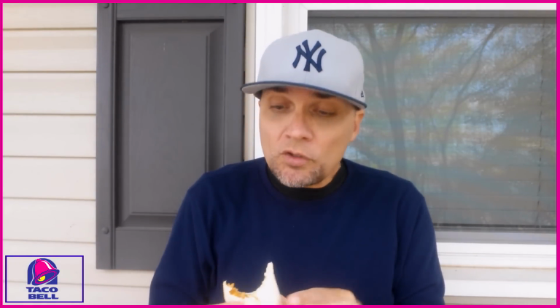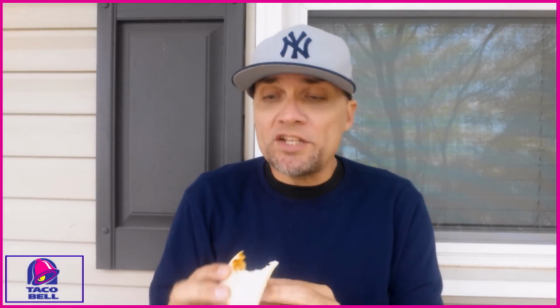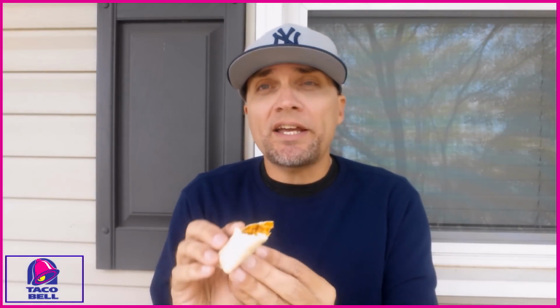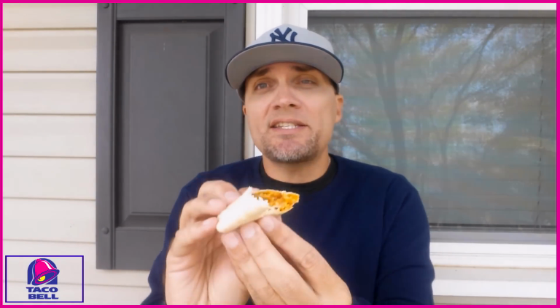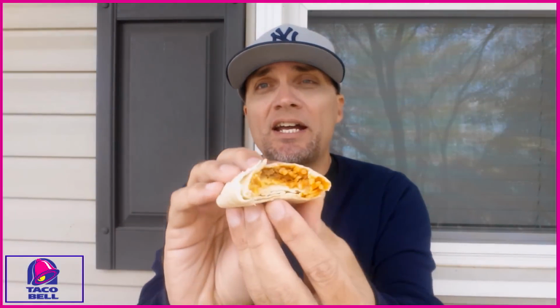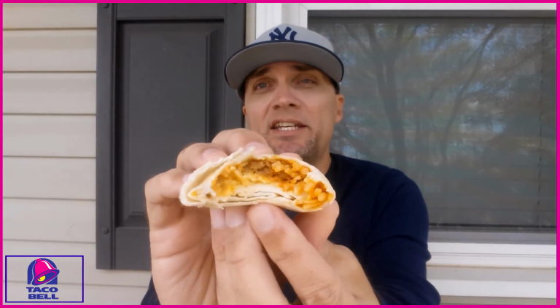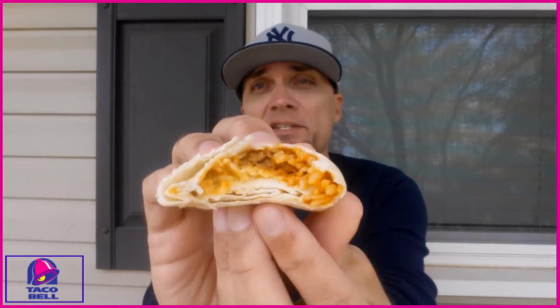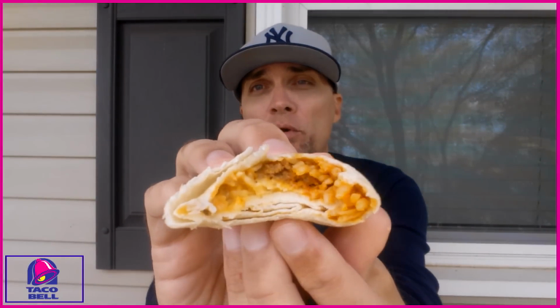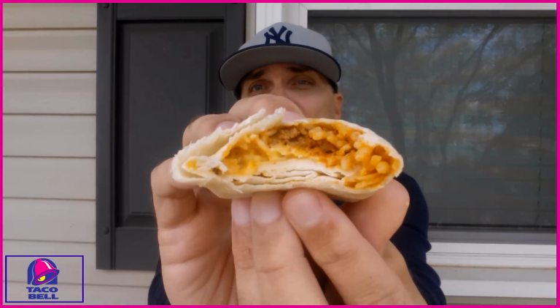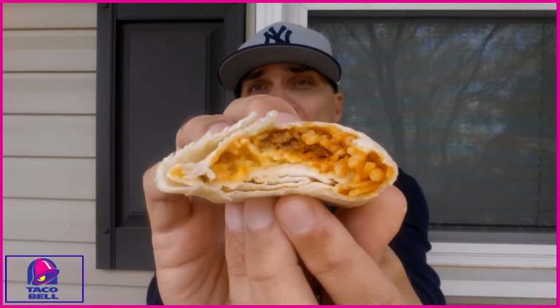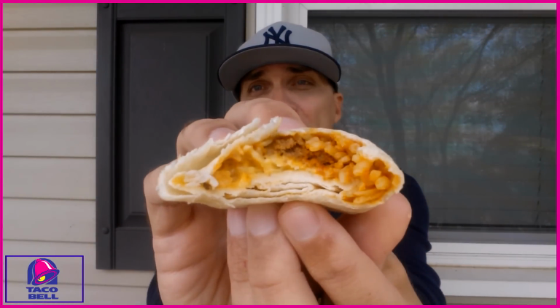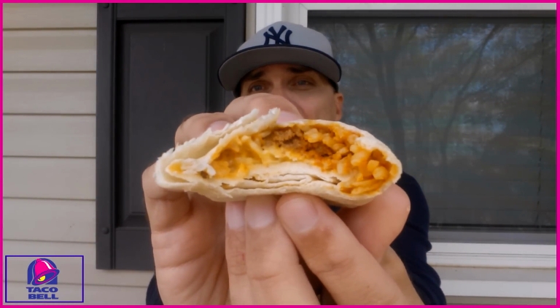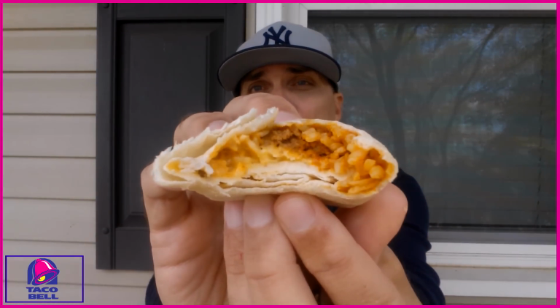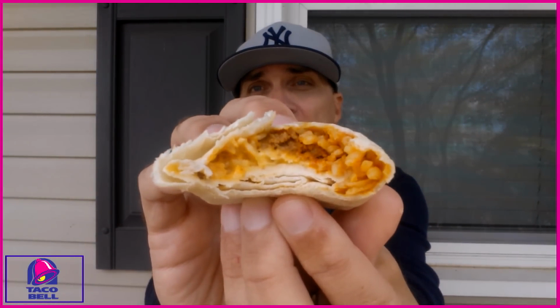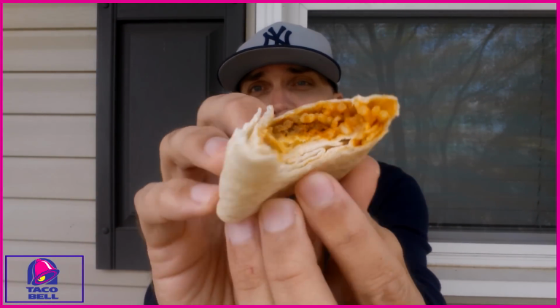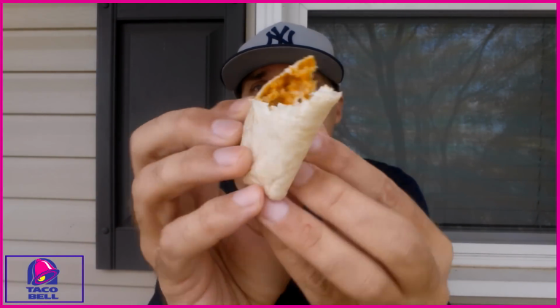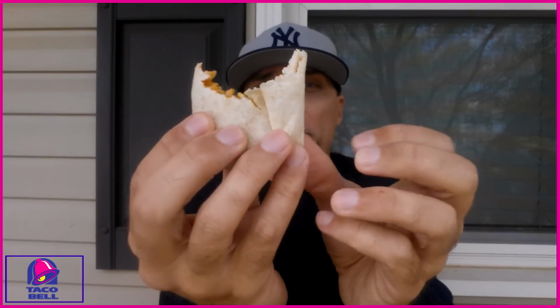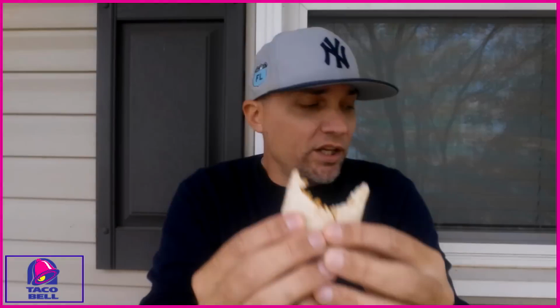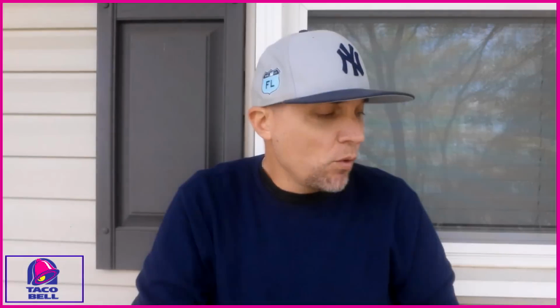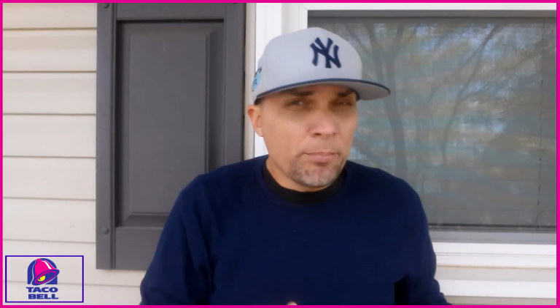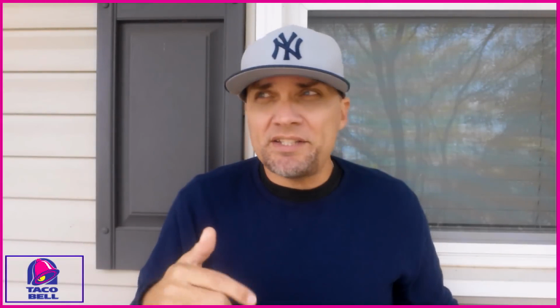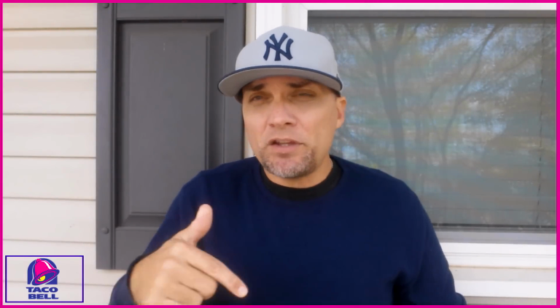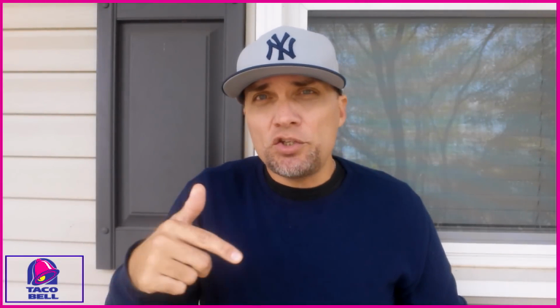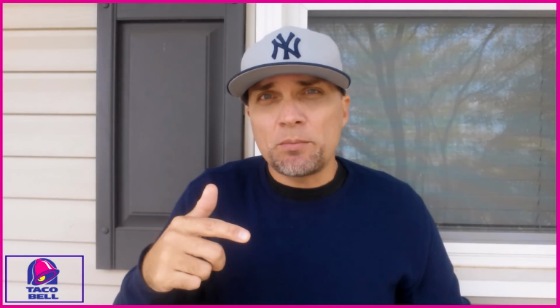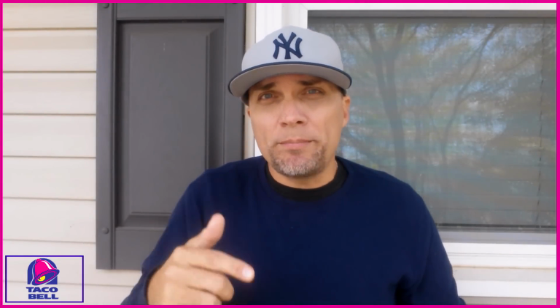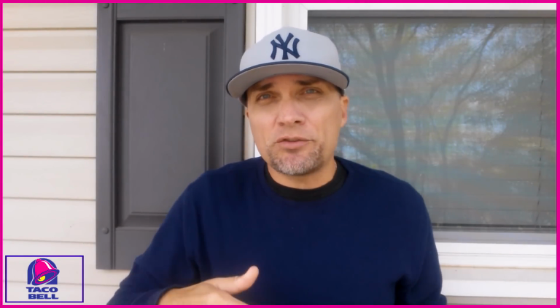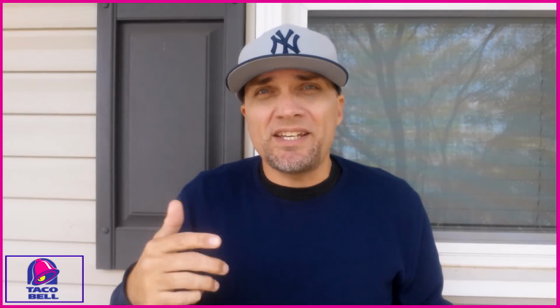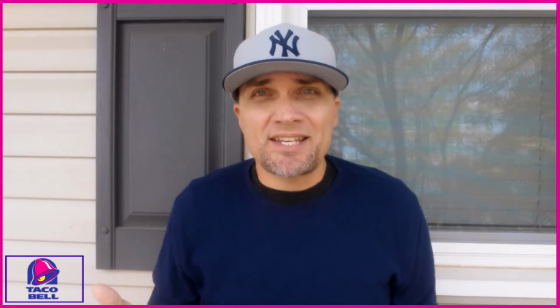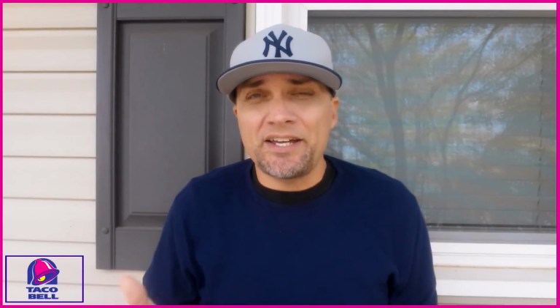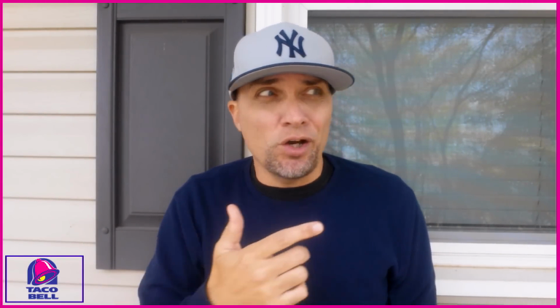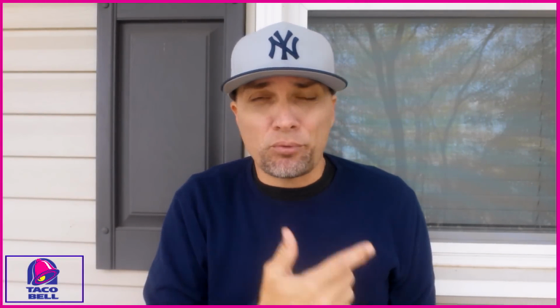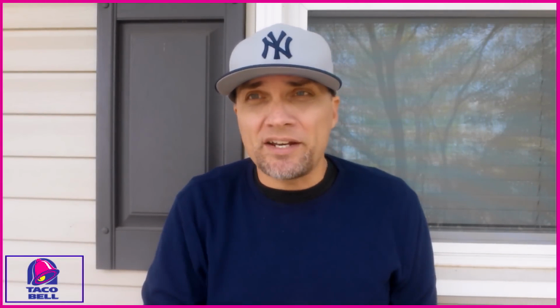I did get some more meat on the back end of the burrito, but it definitely could use some more meat through the entire product.